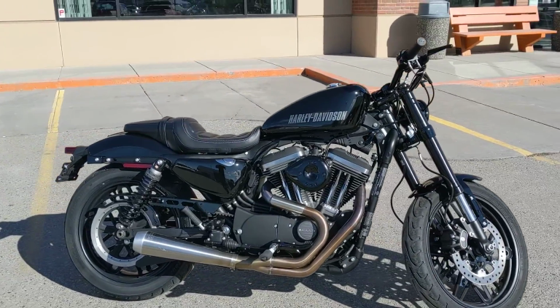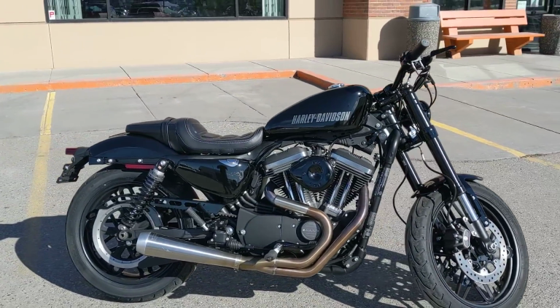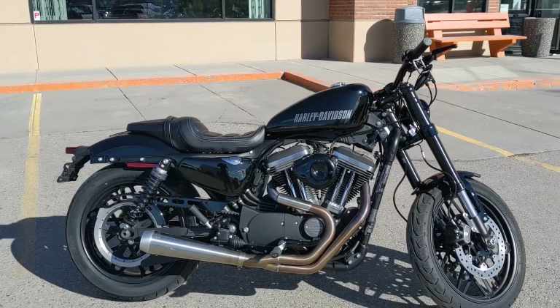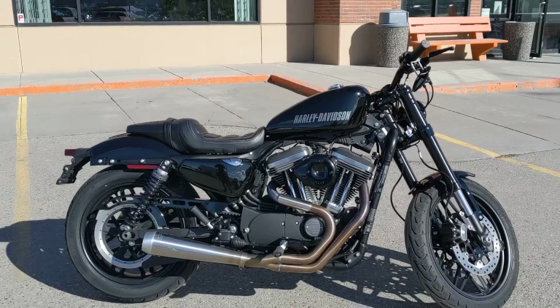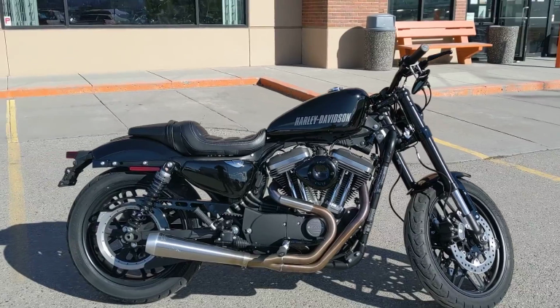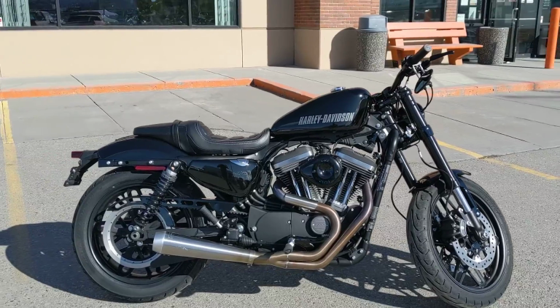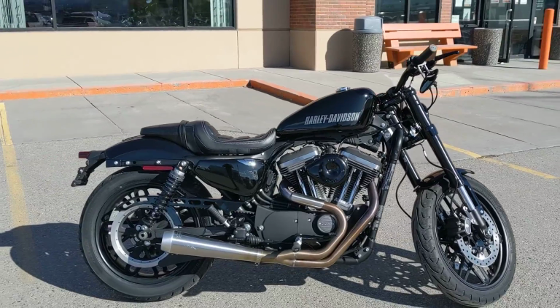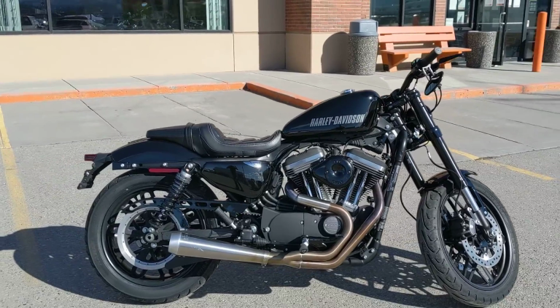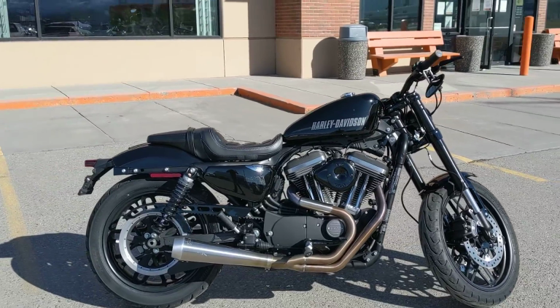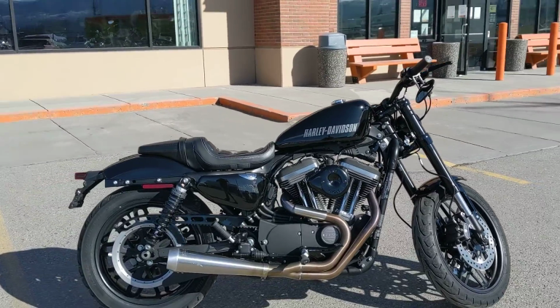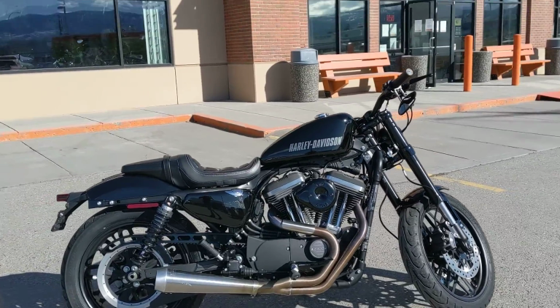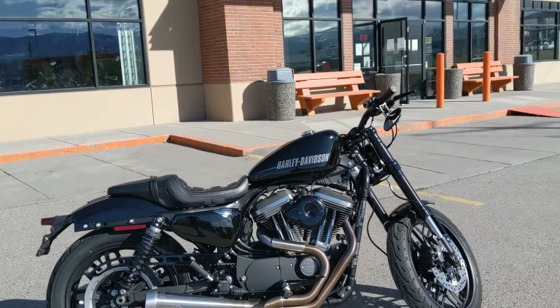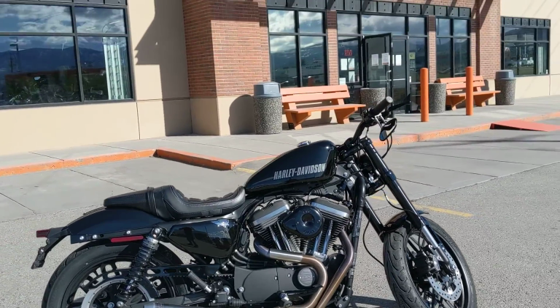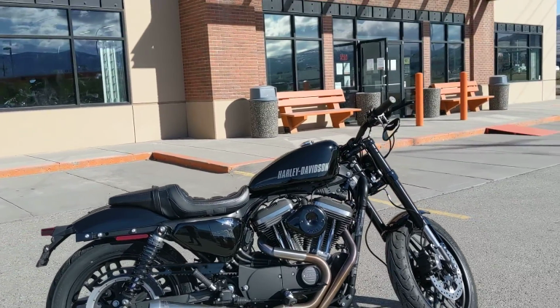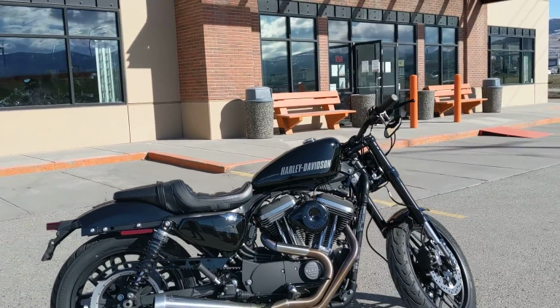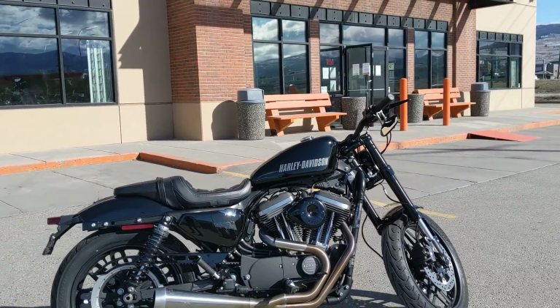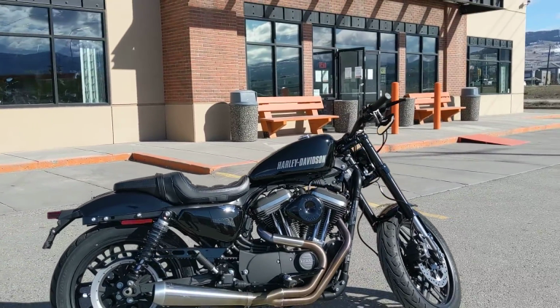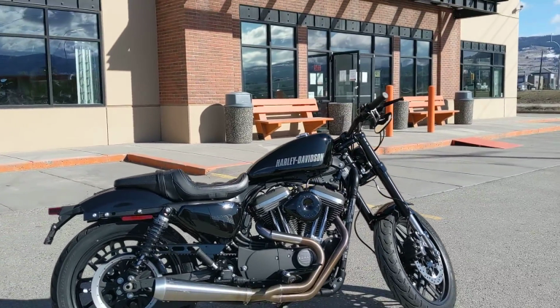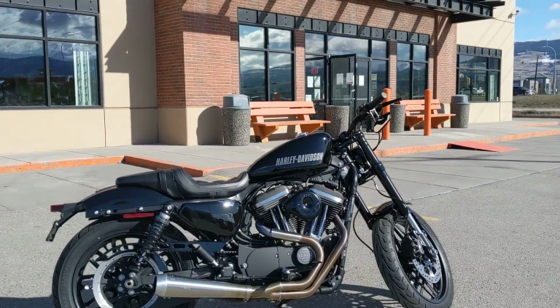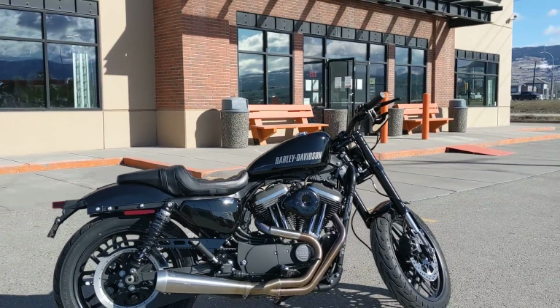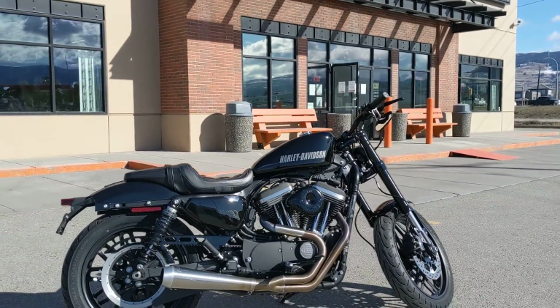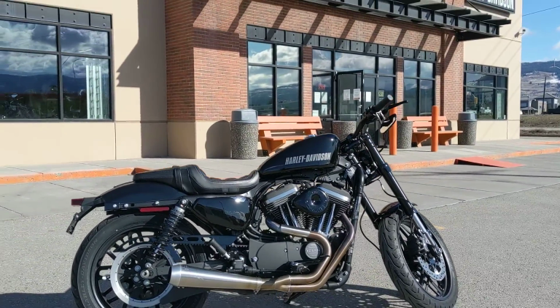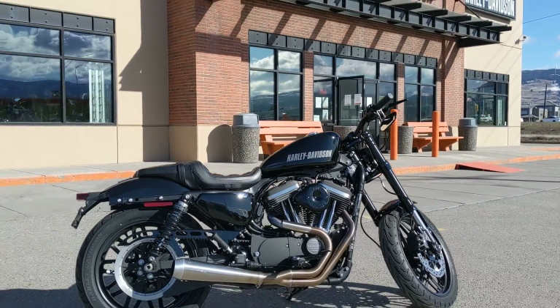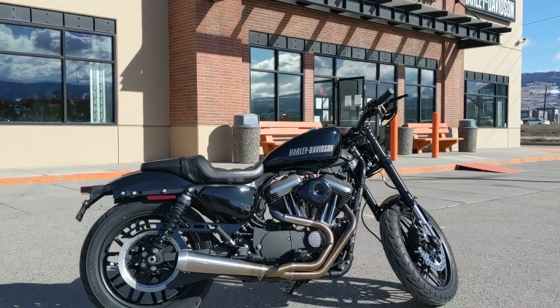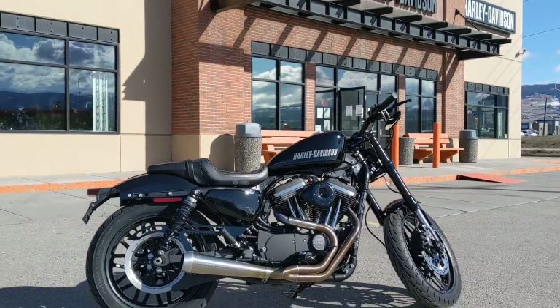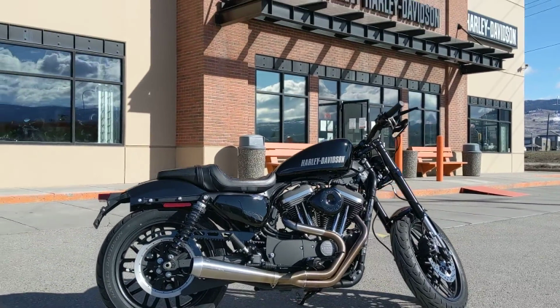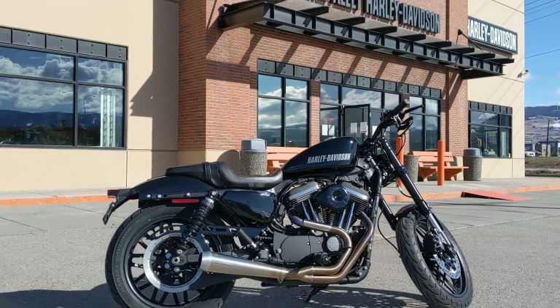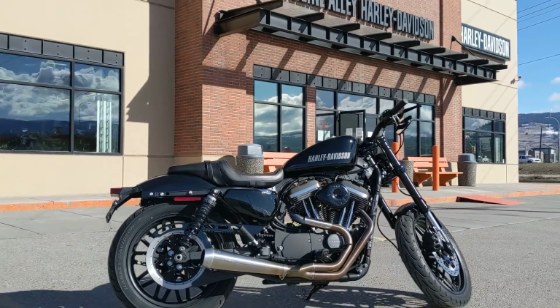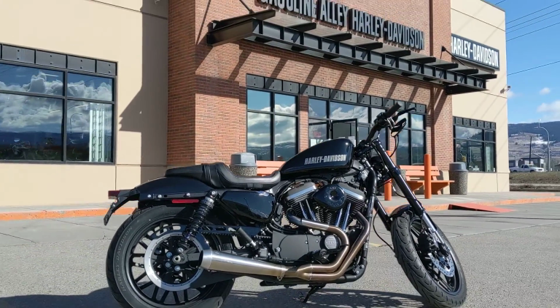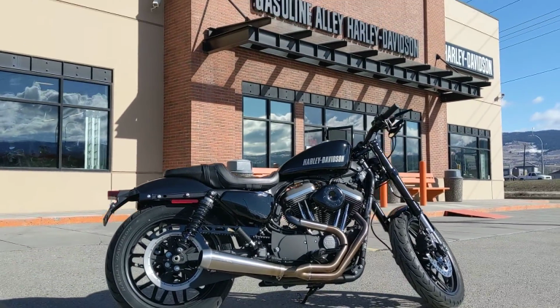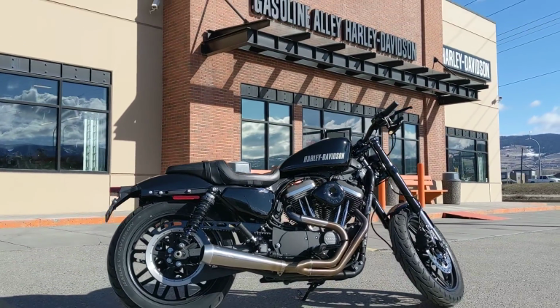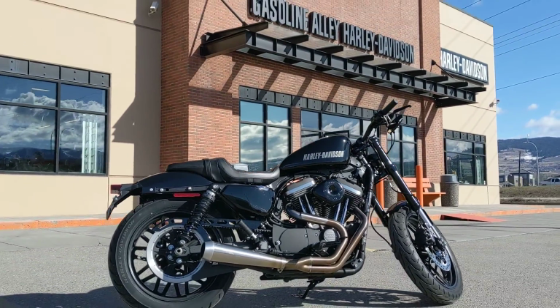It's available today for viewing at Gasoline Alley Harley-Davidson of Kelowna.